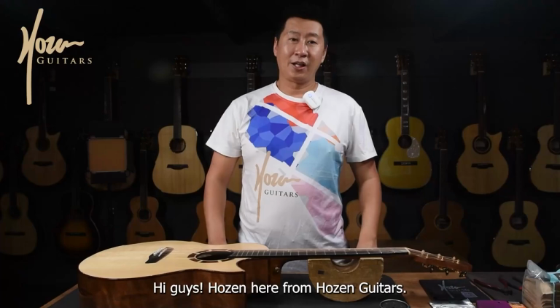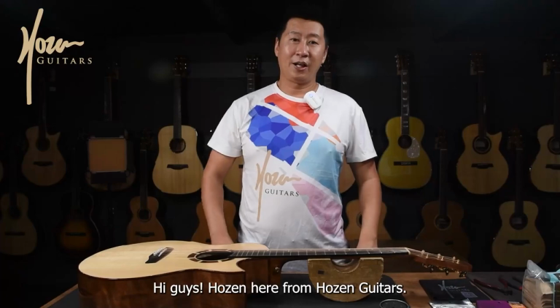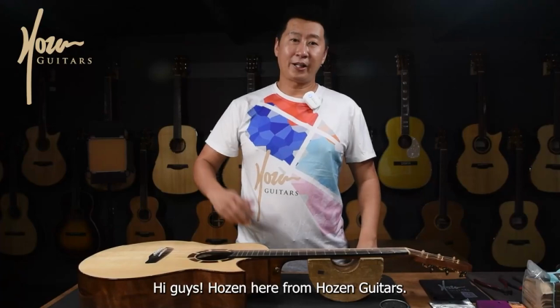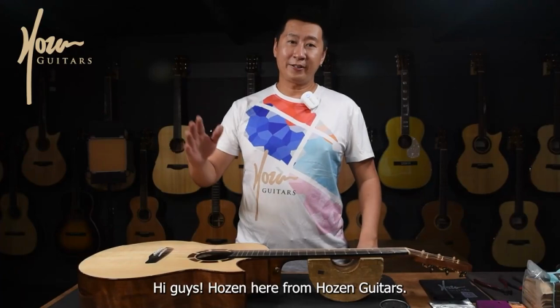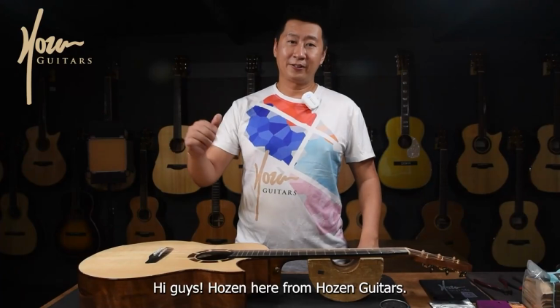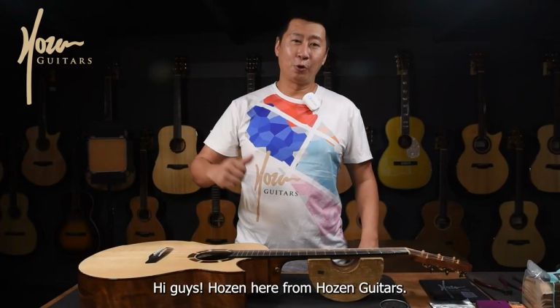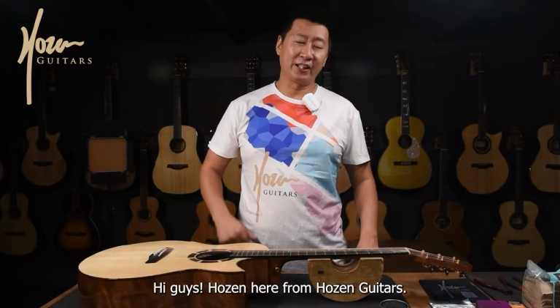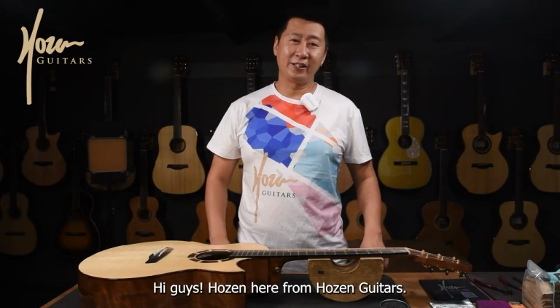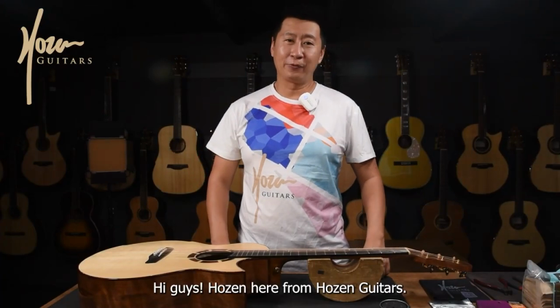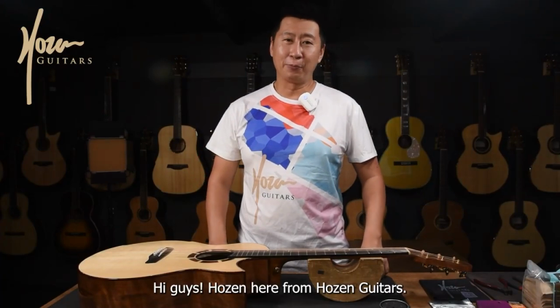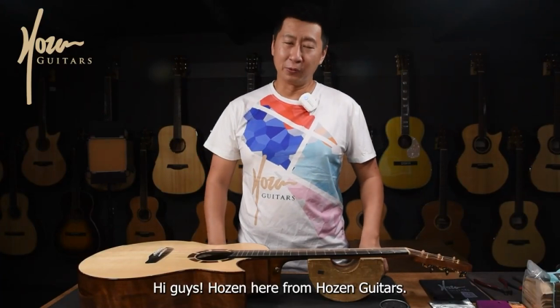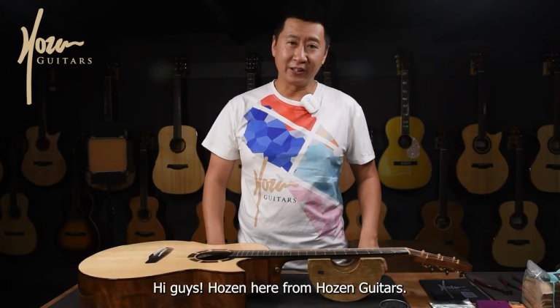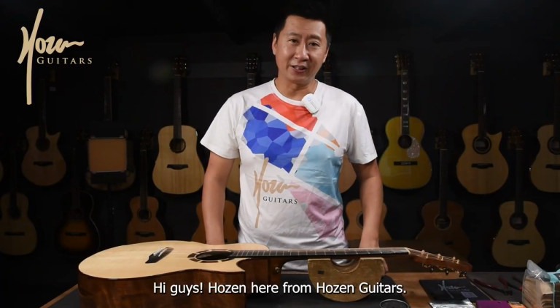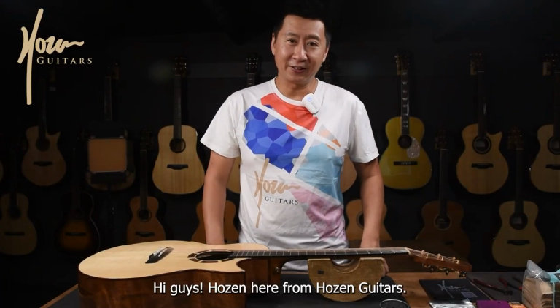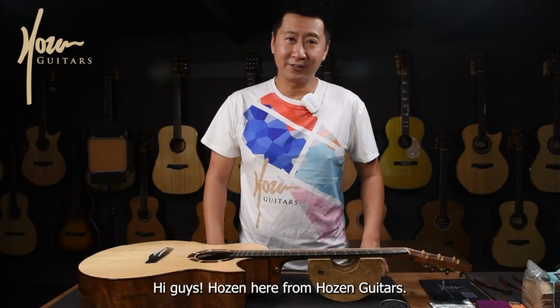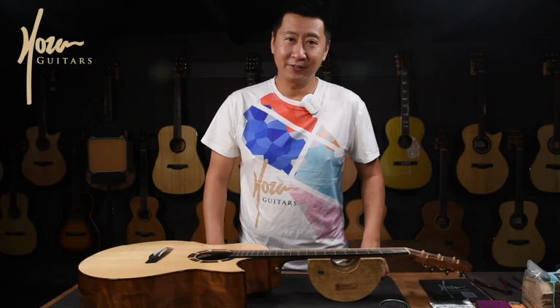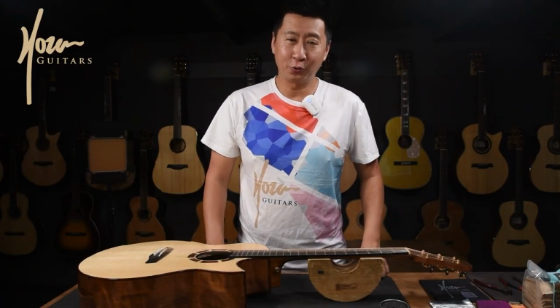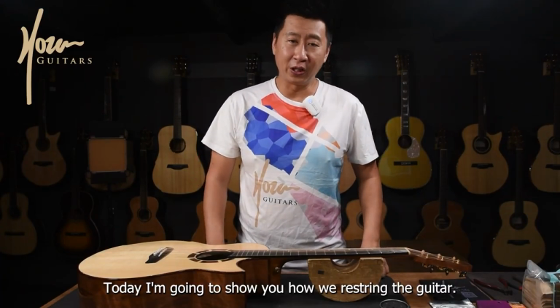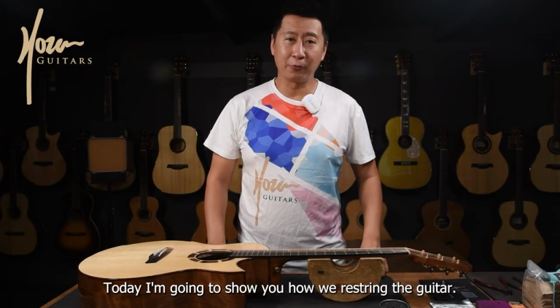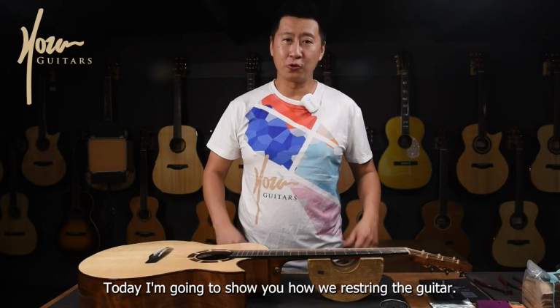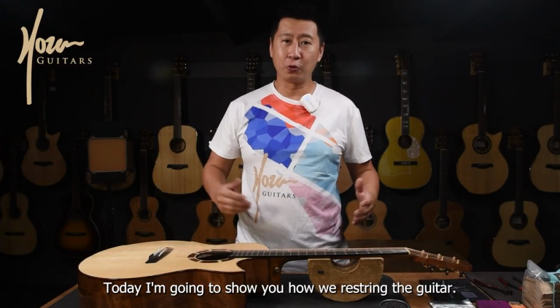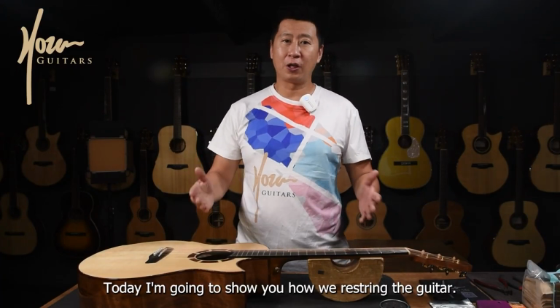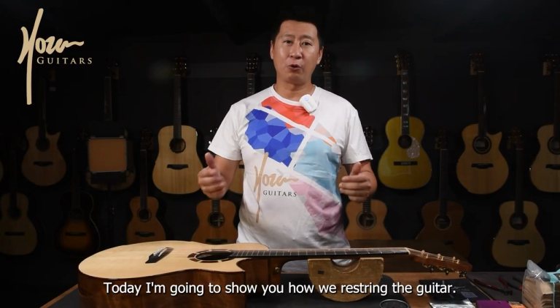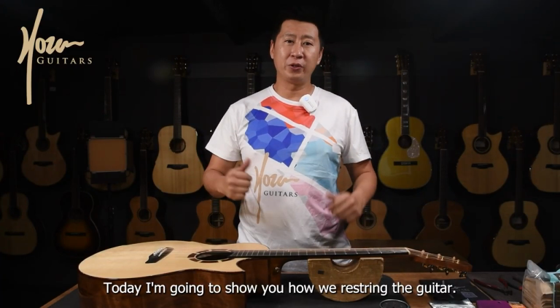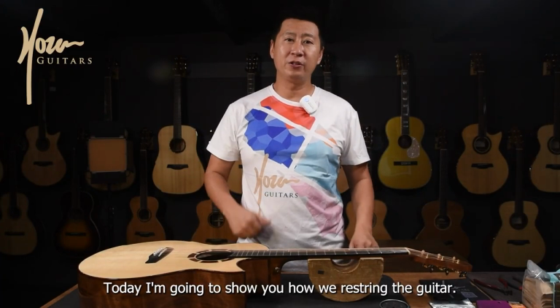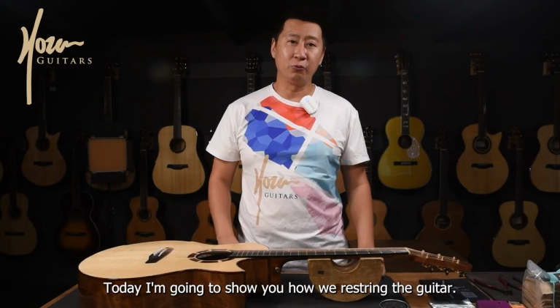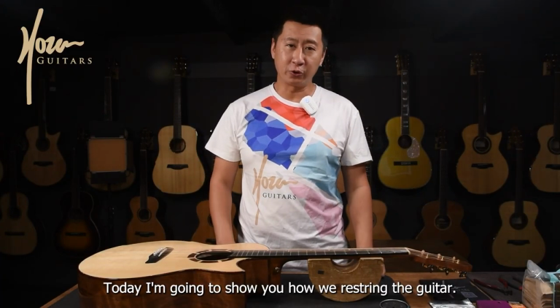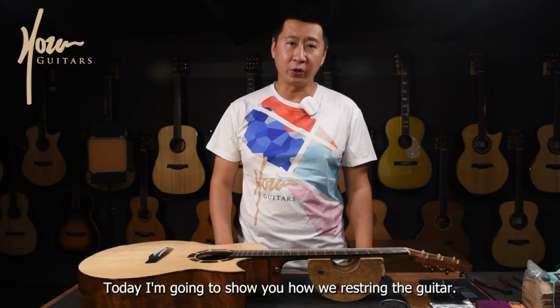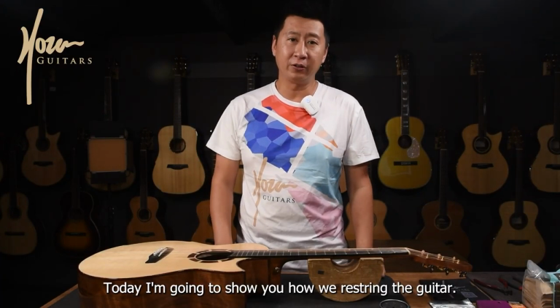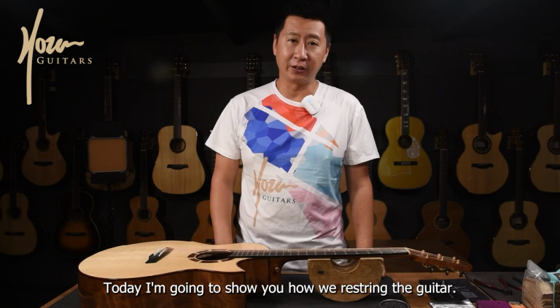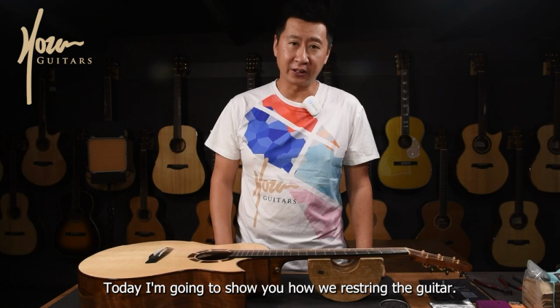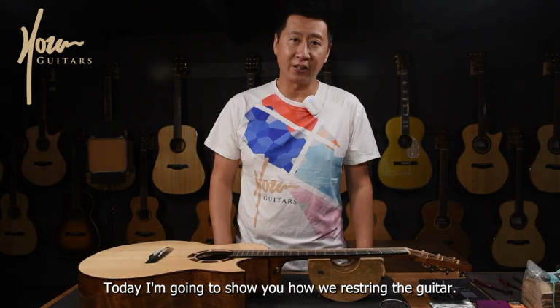Hi guys, Hozen here from Hozen Guitars. Today I'm going to show you how we re-string the guitar.